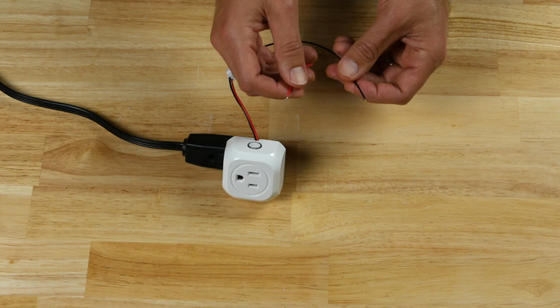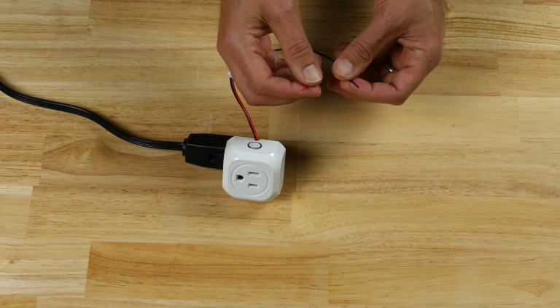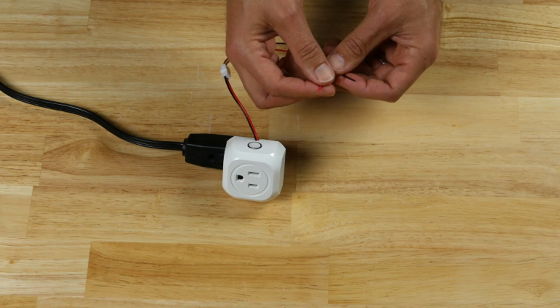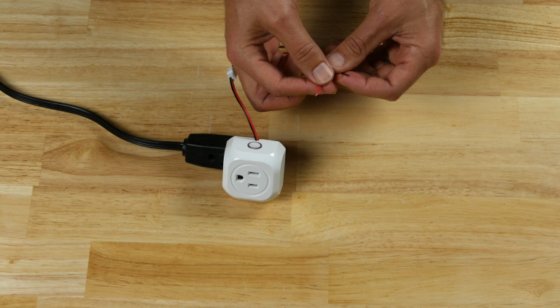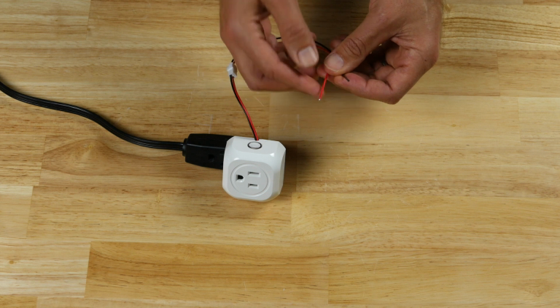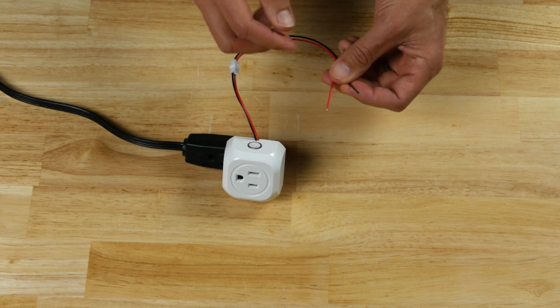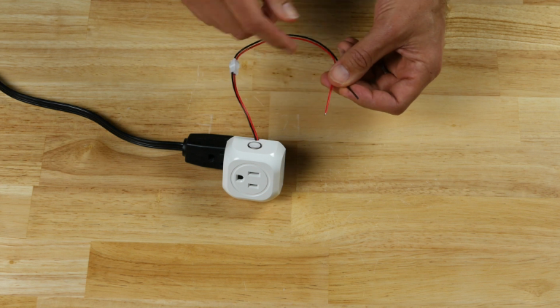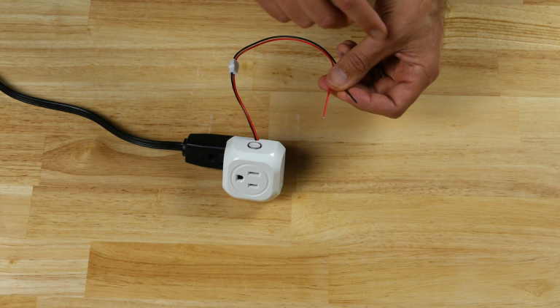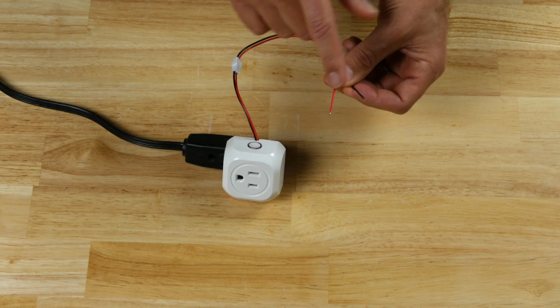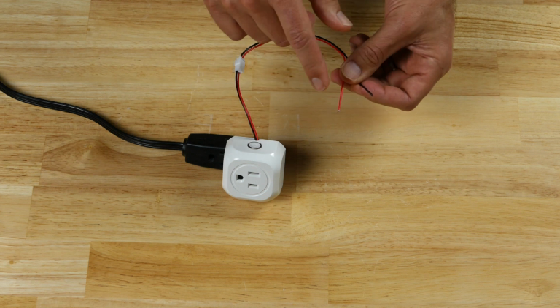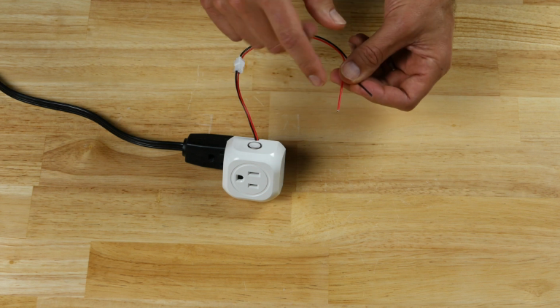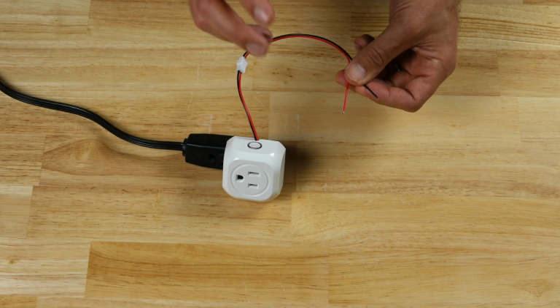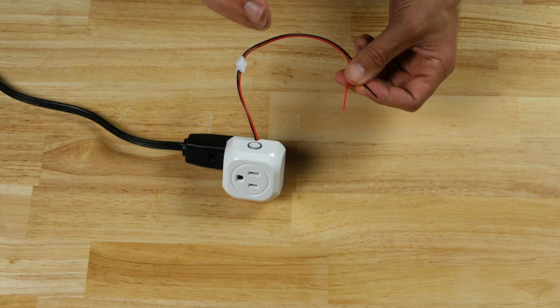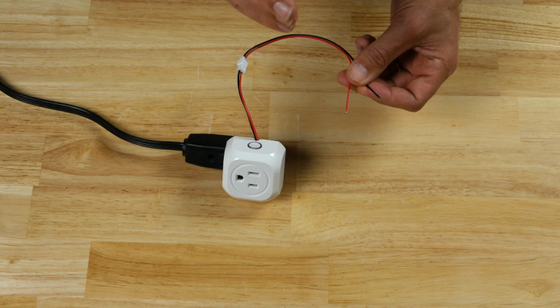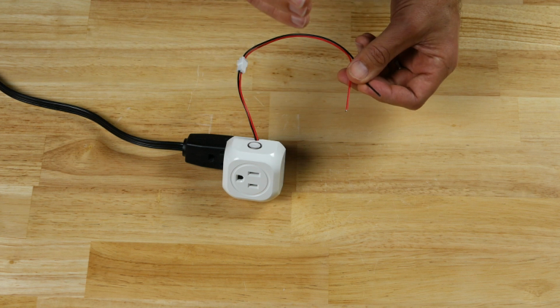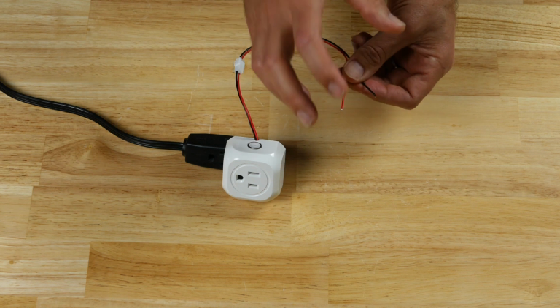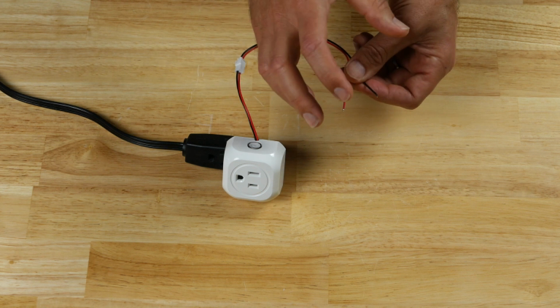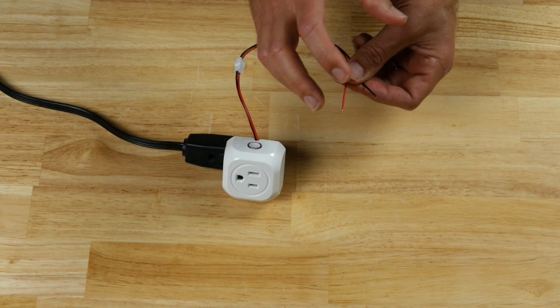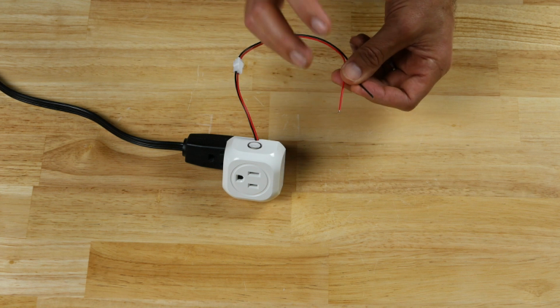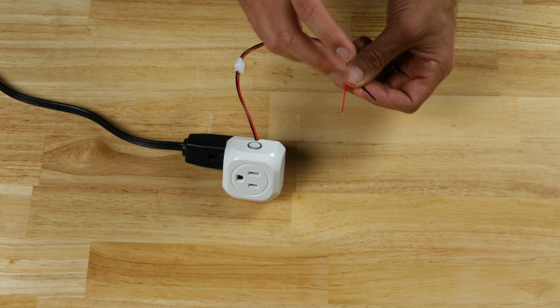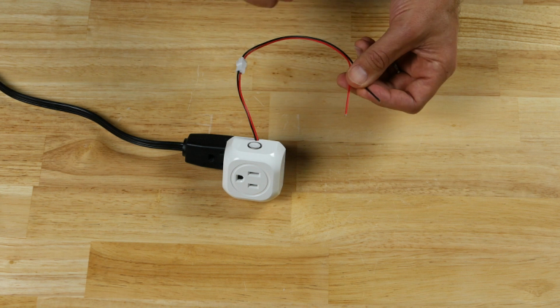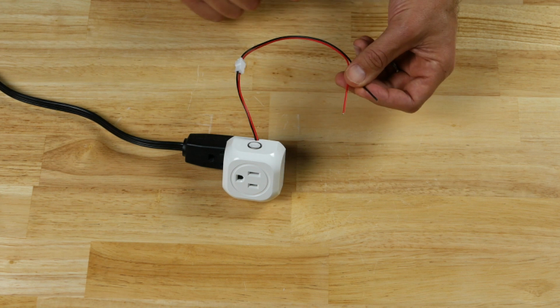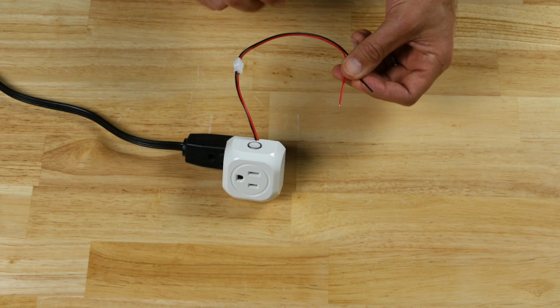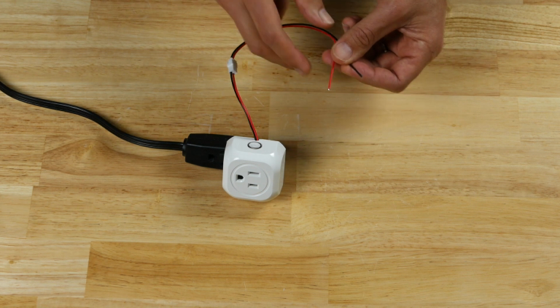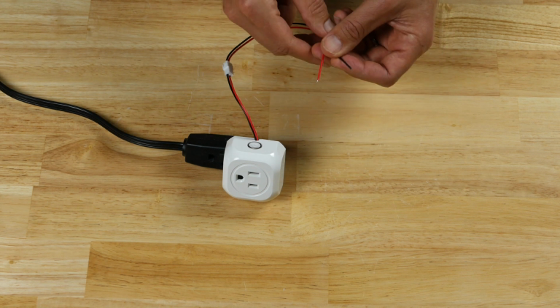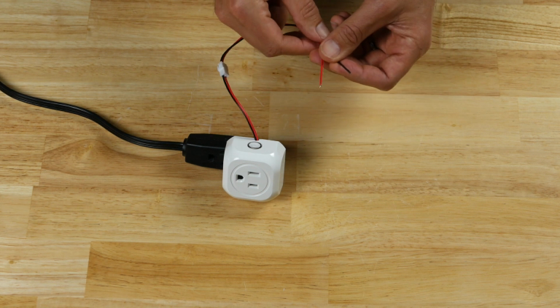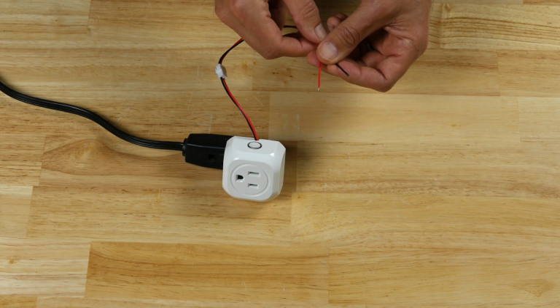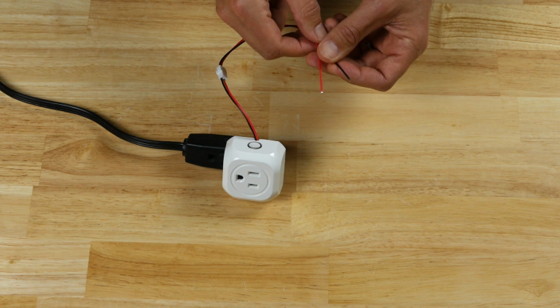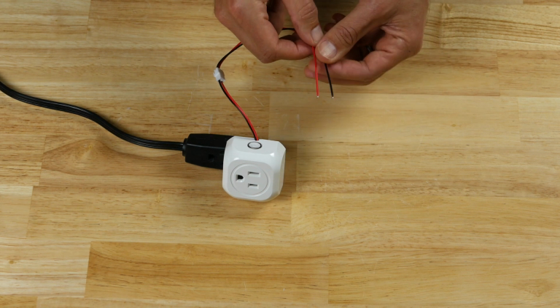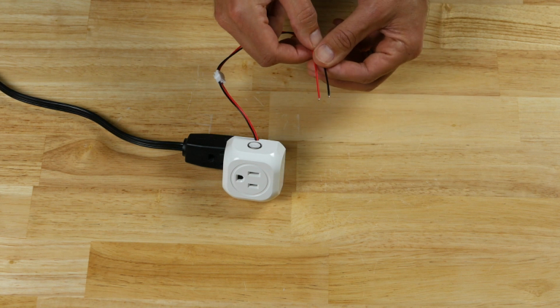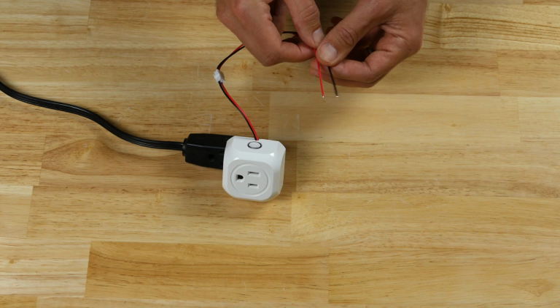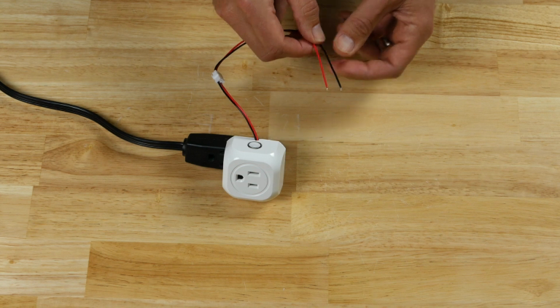That's the concept. Now what we have to do is design the switch holder and all that. So let's design it.